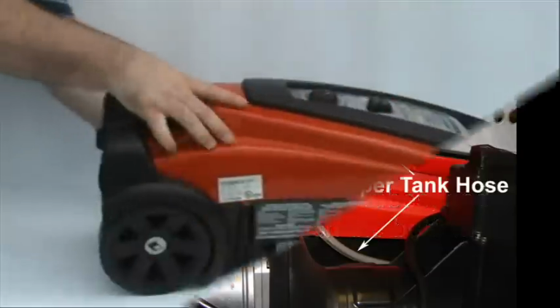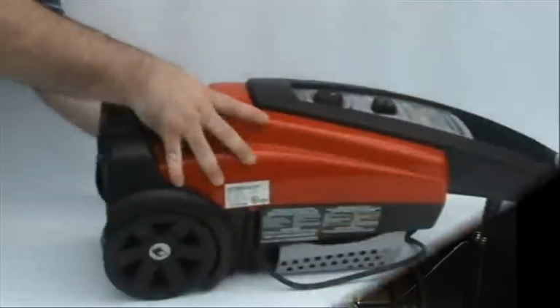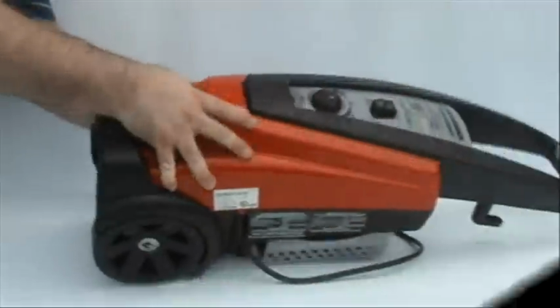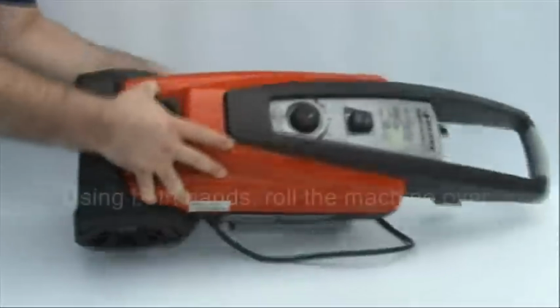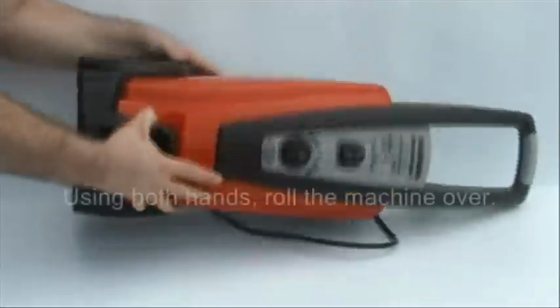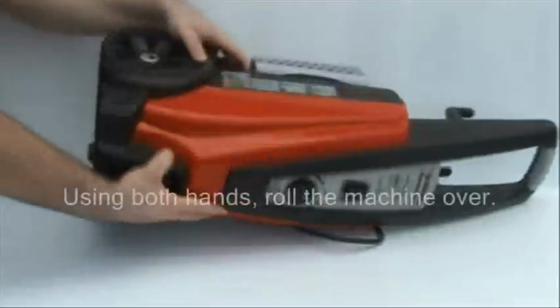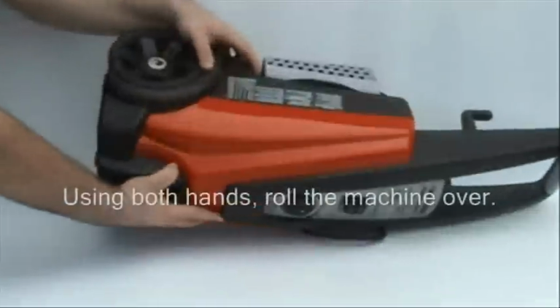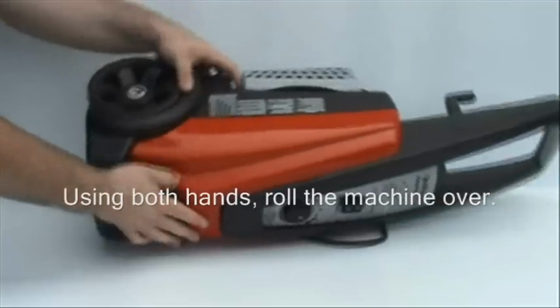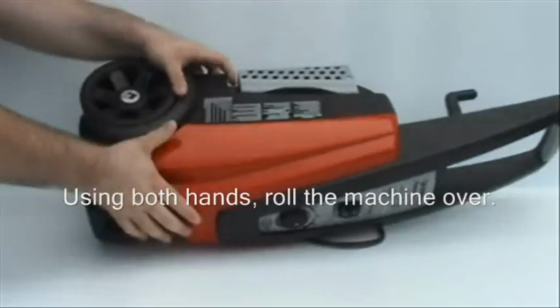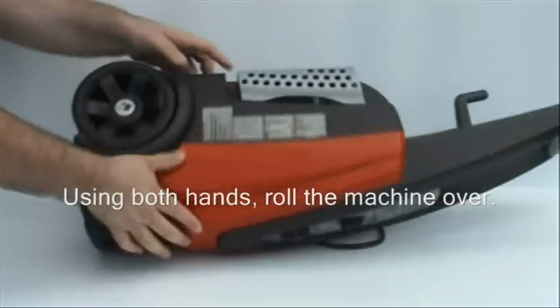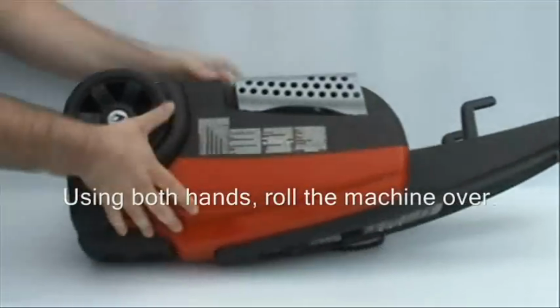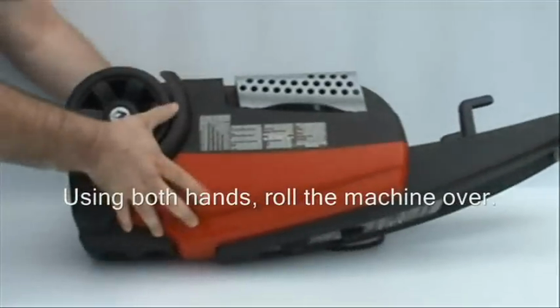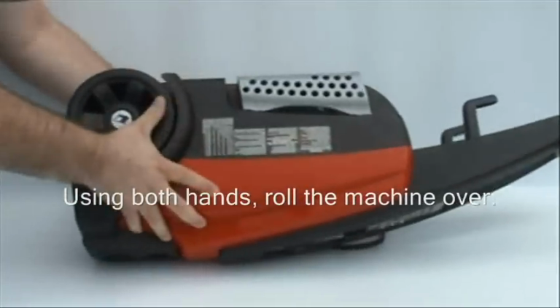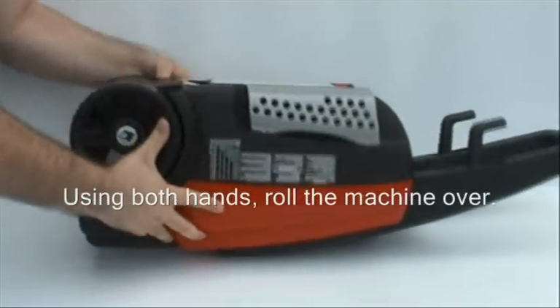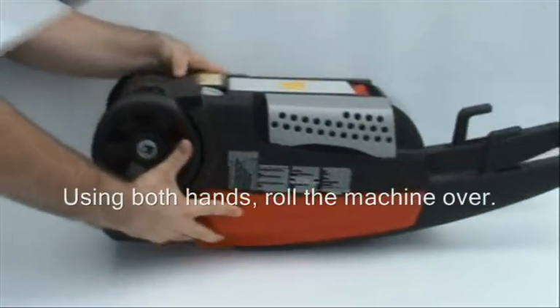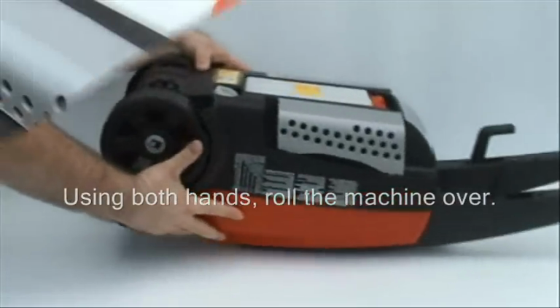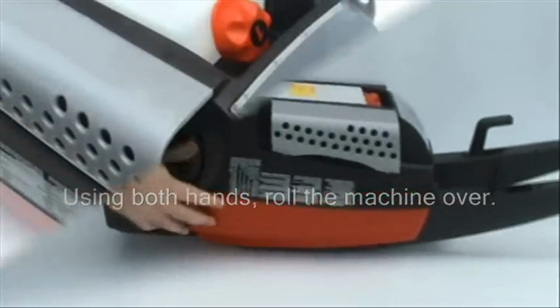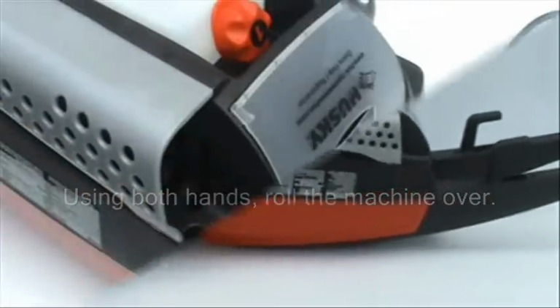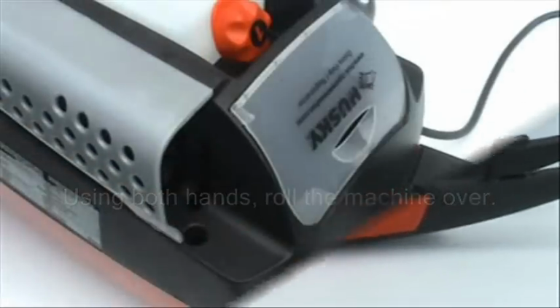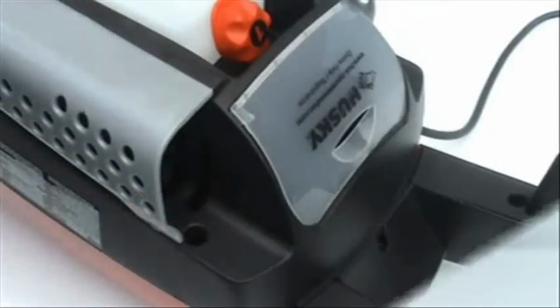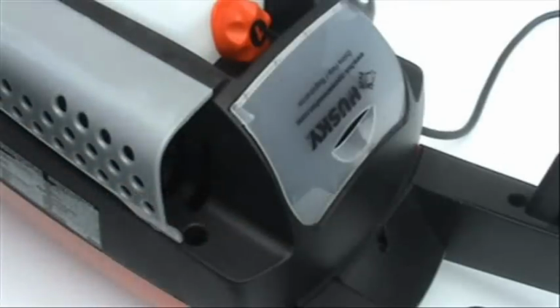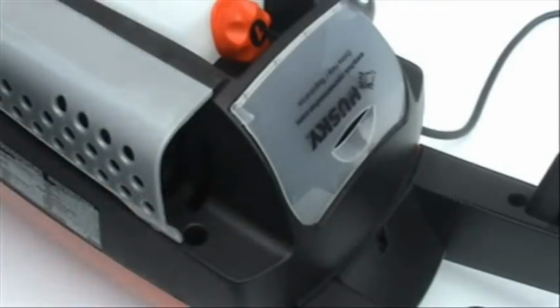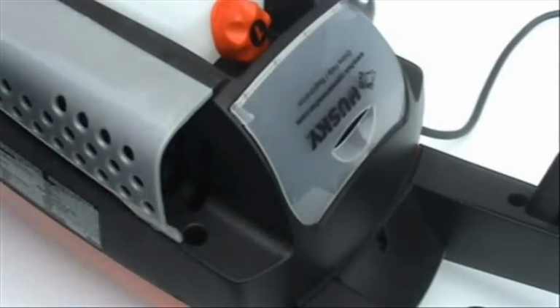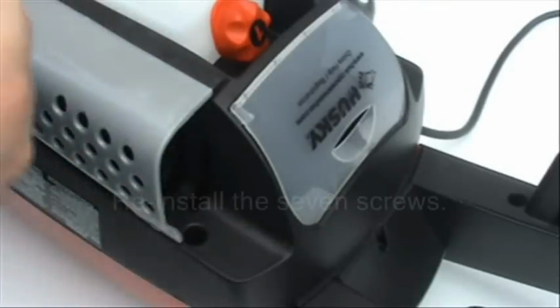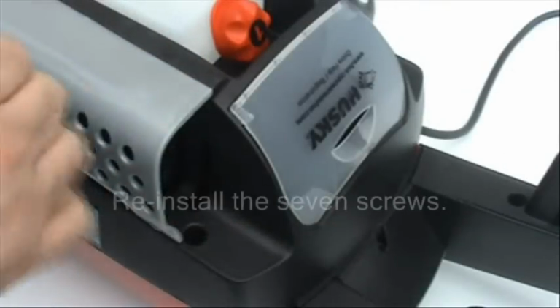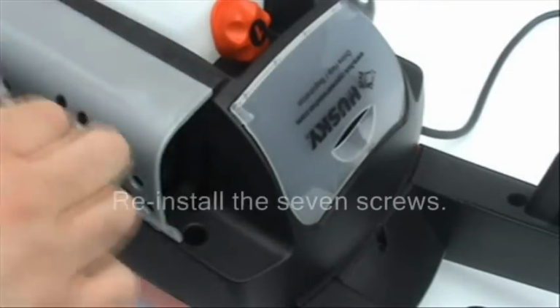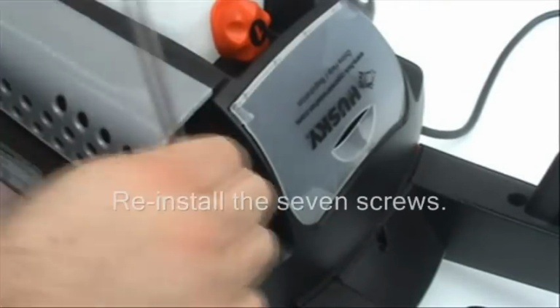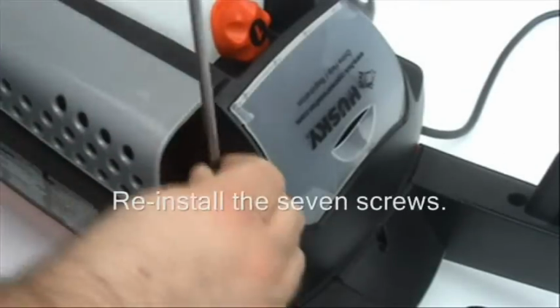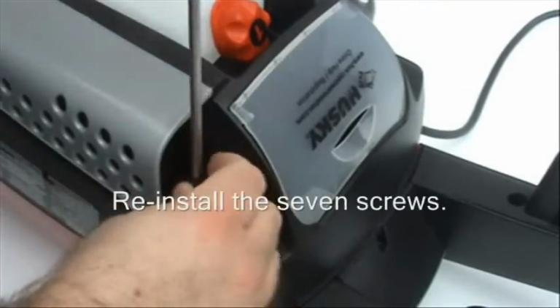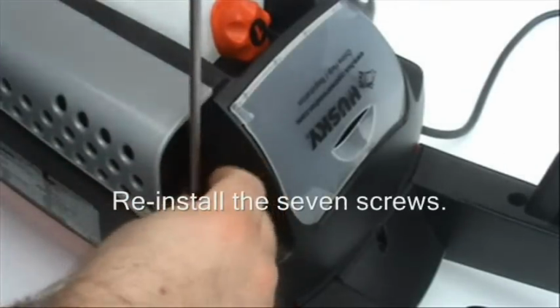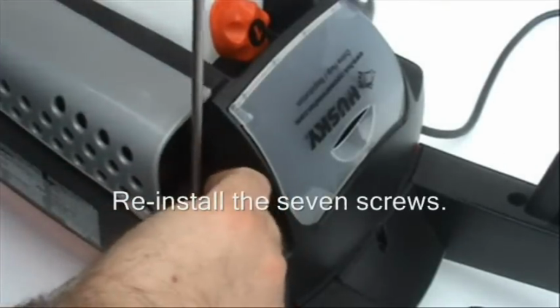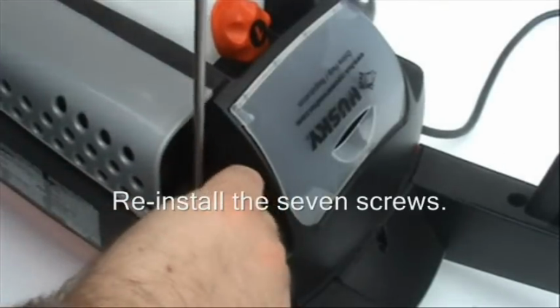Roll the 2000S over using both hands and reinstall the seven screws.